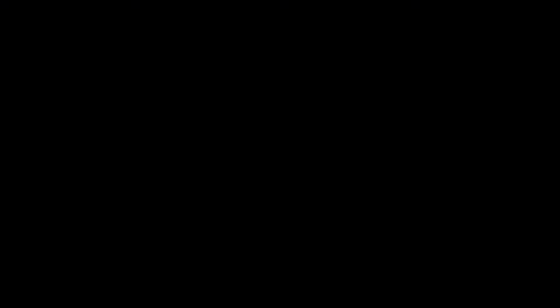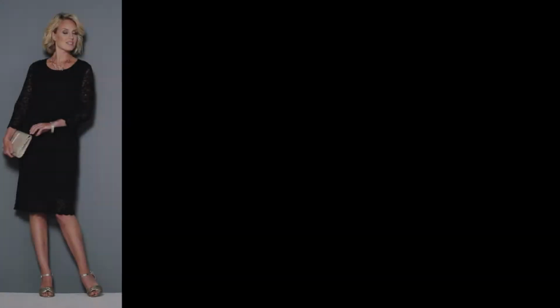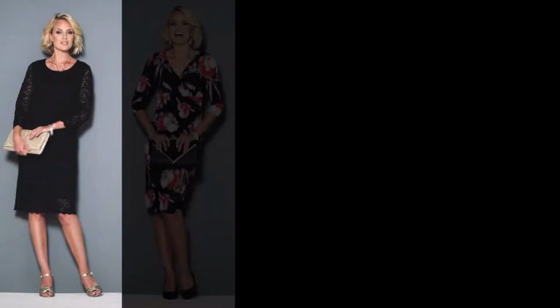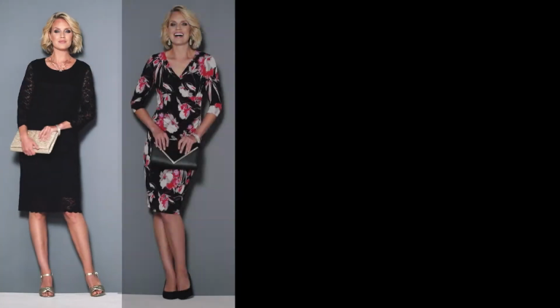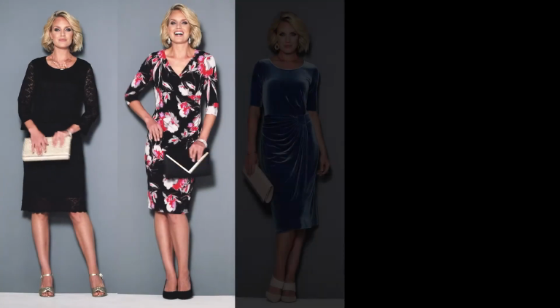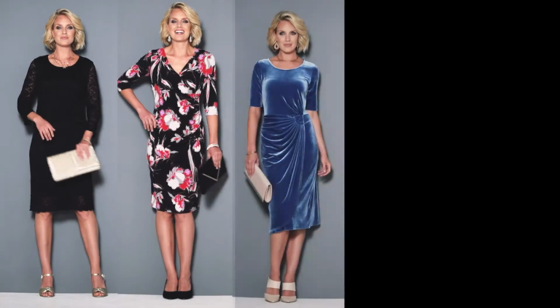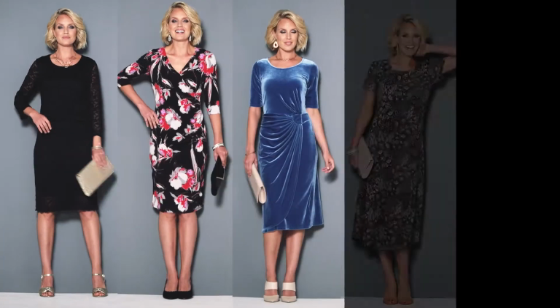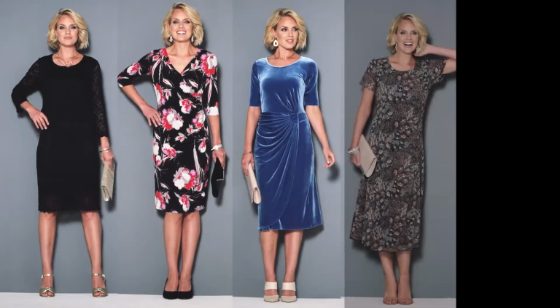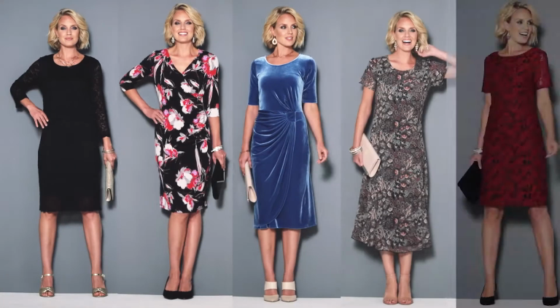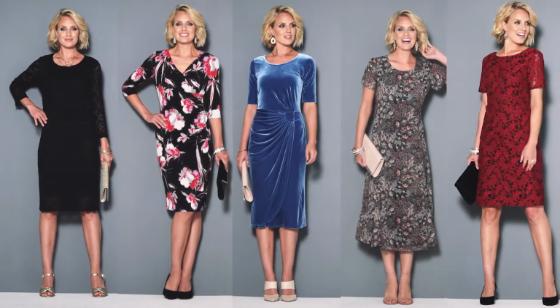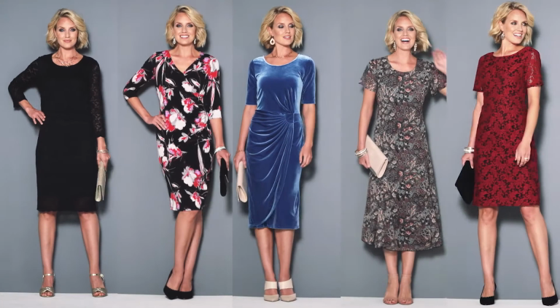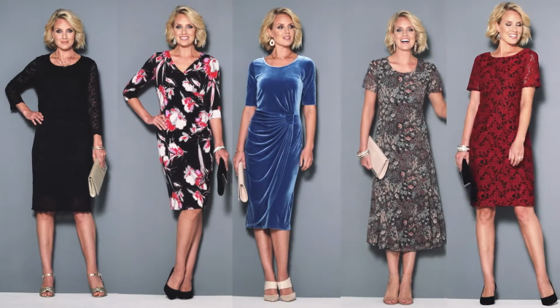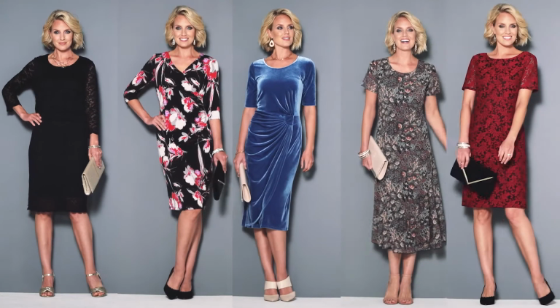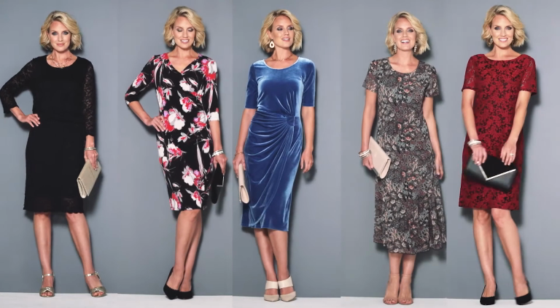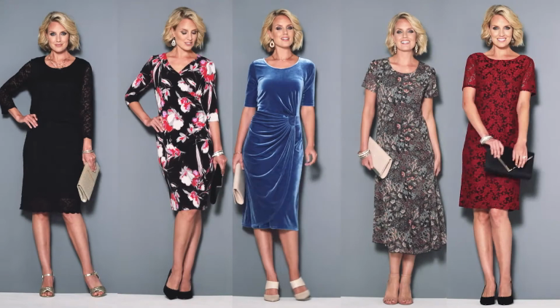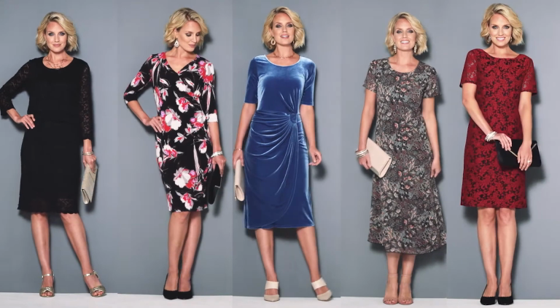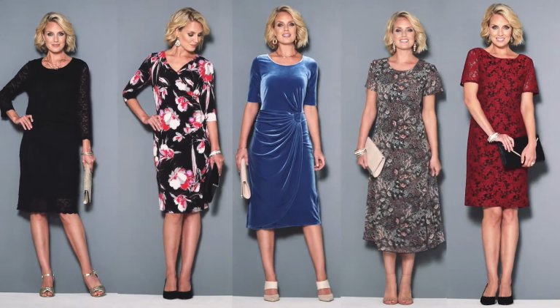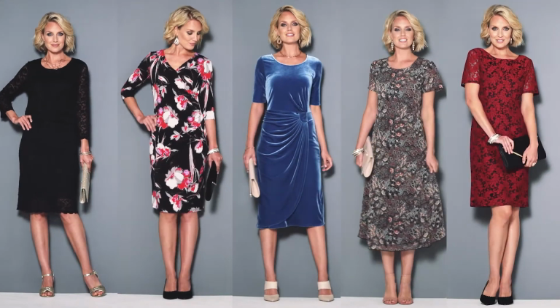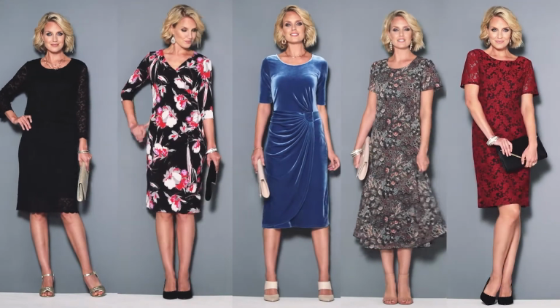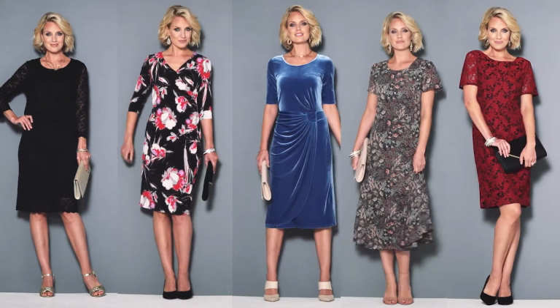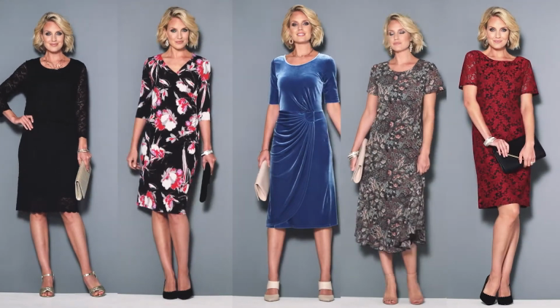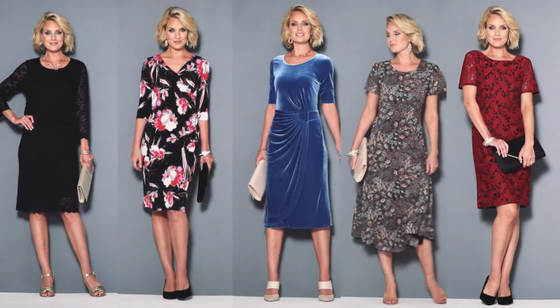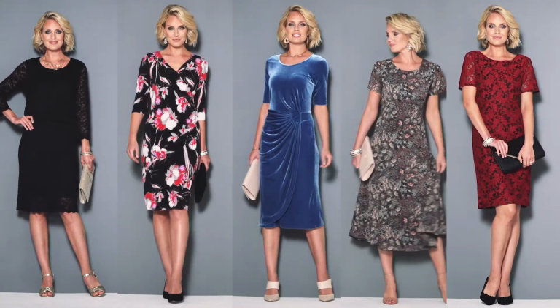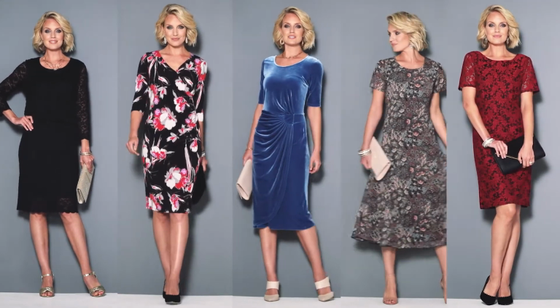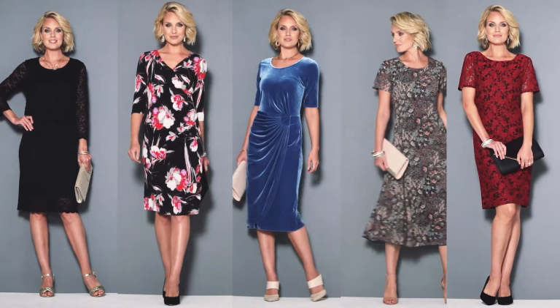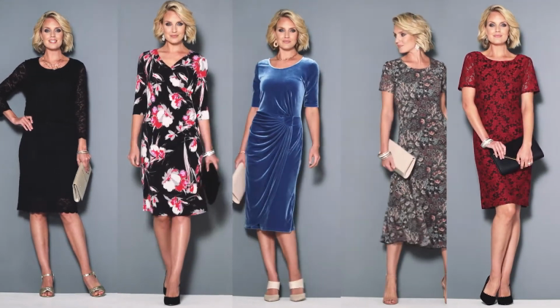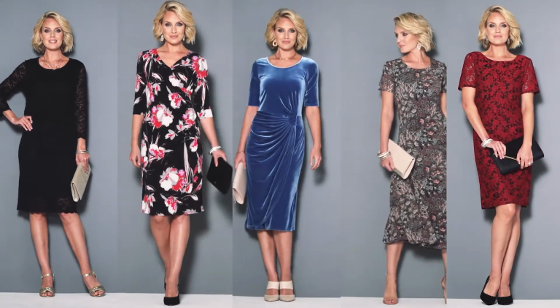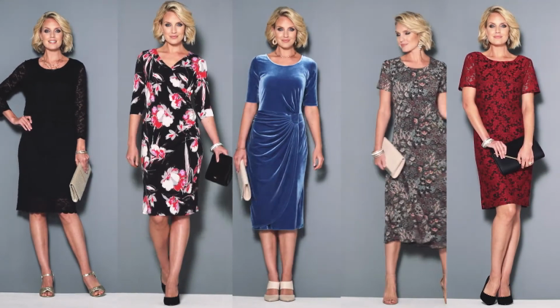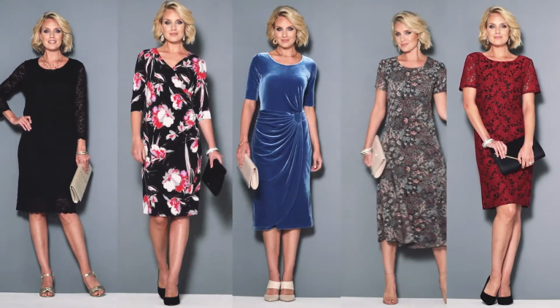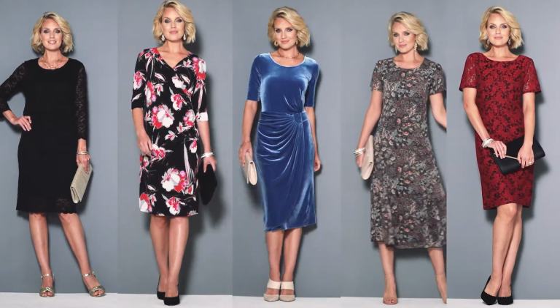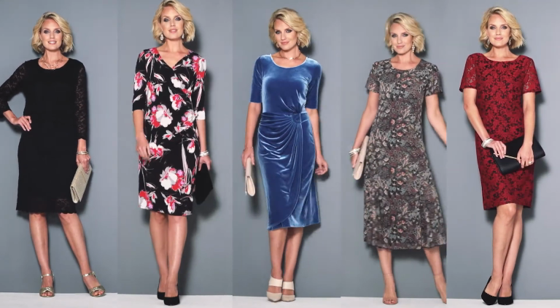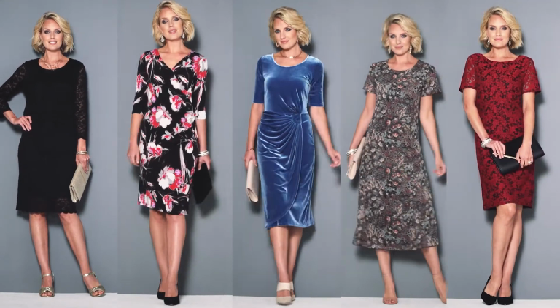Today we're looking at dresses for special occasions. It doesn't matter what your shape — we've got a dress to suit you.